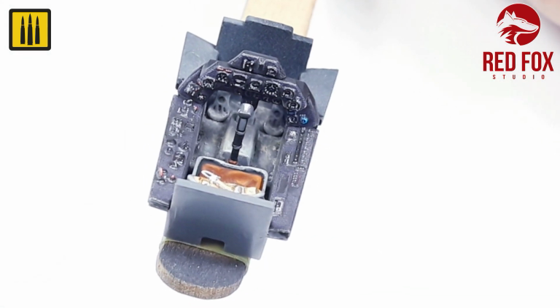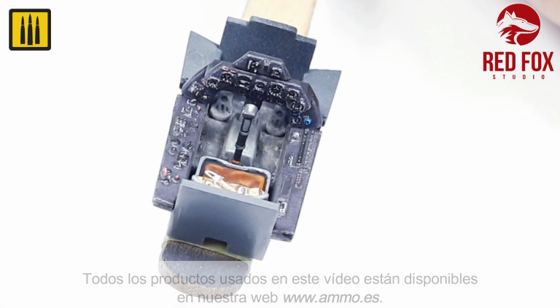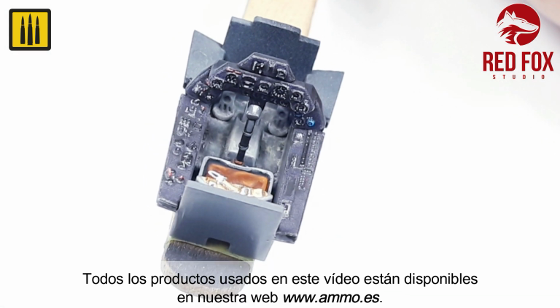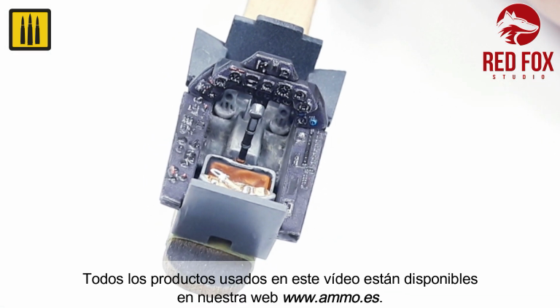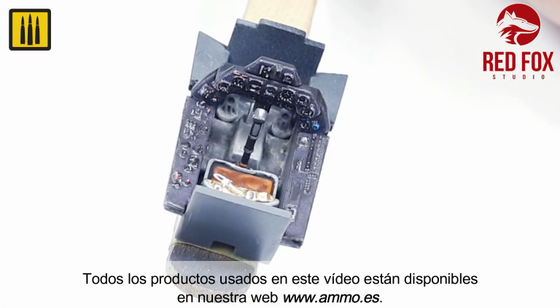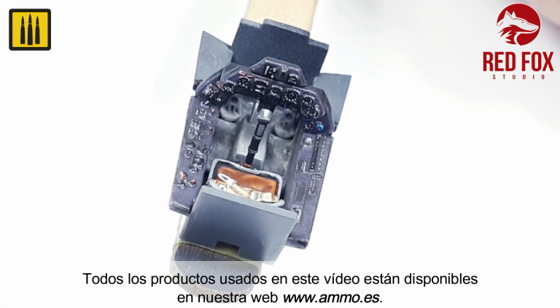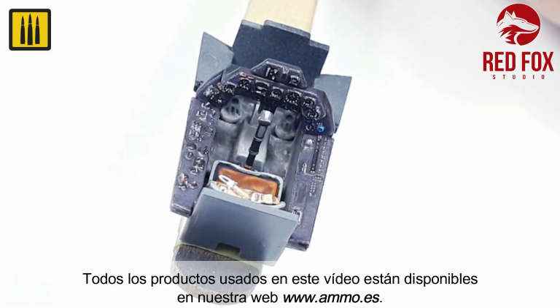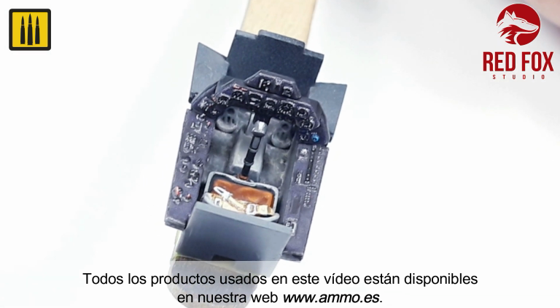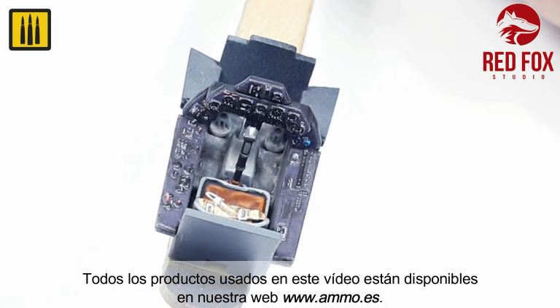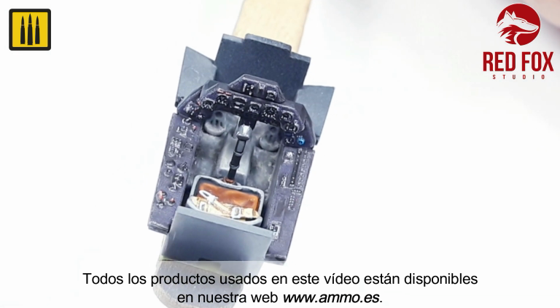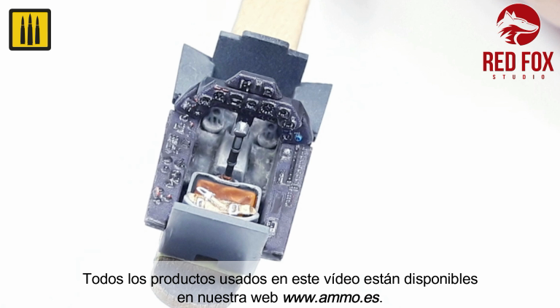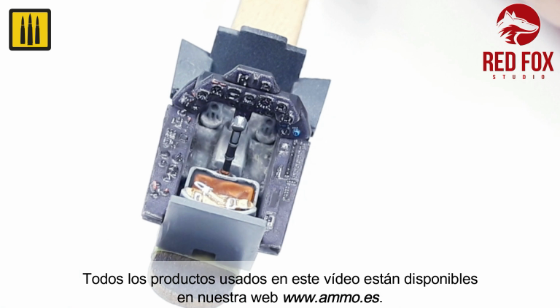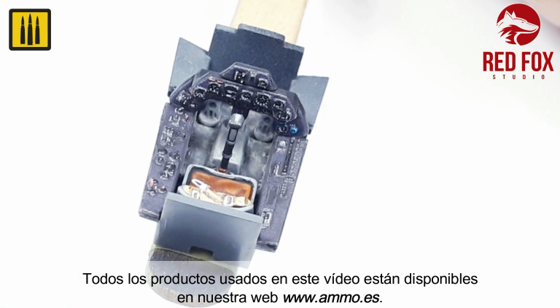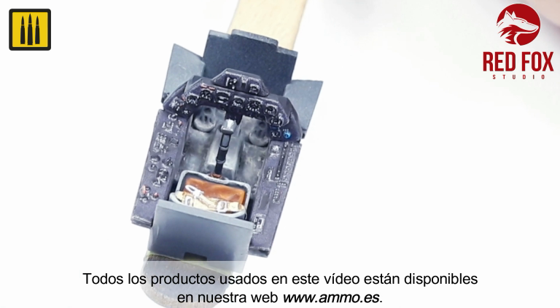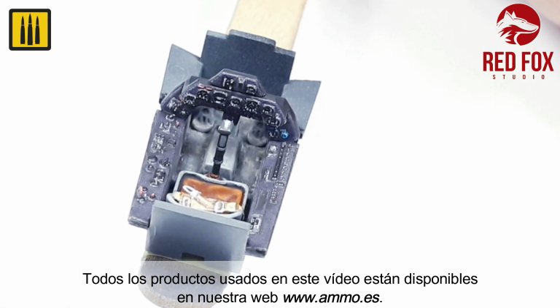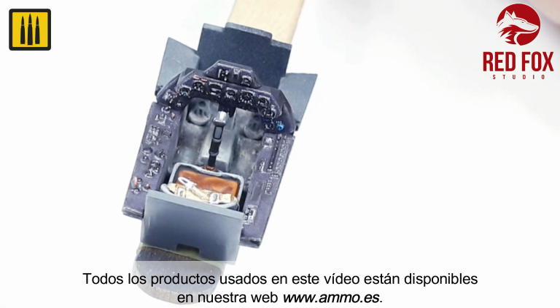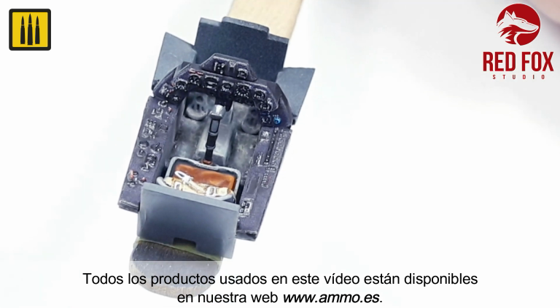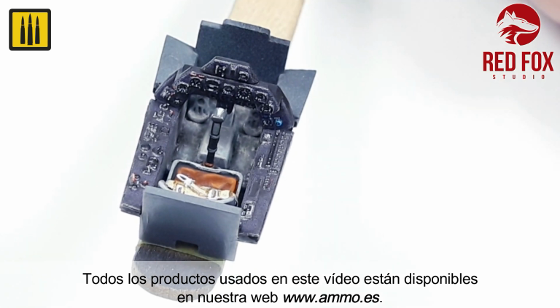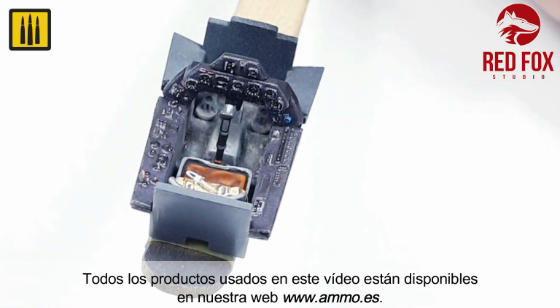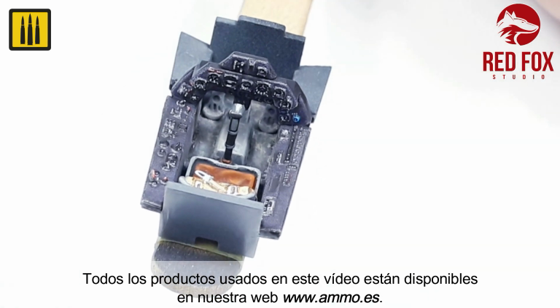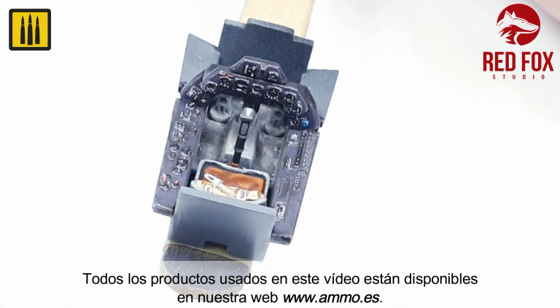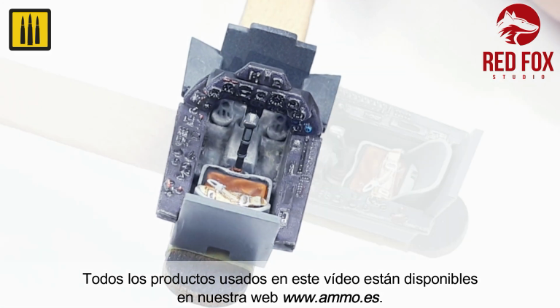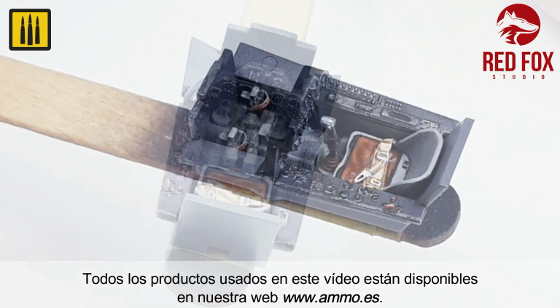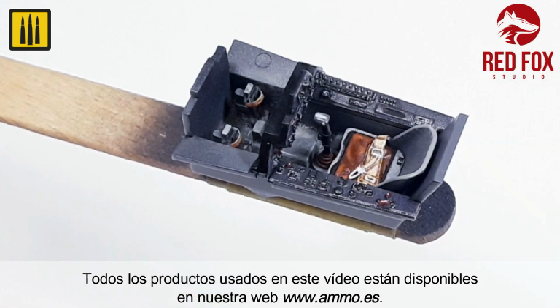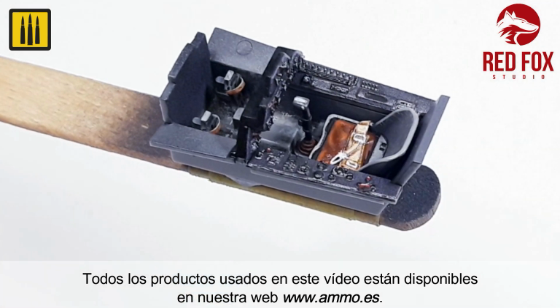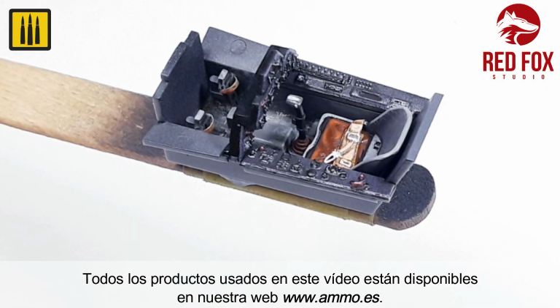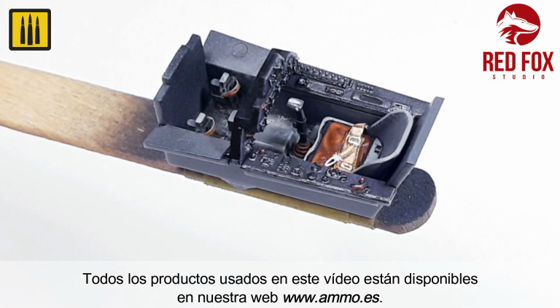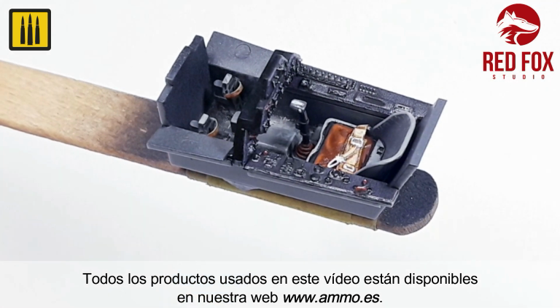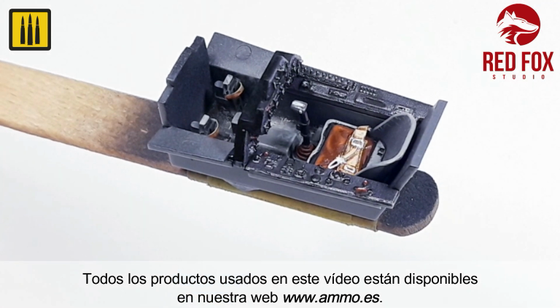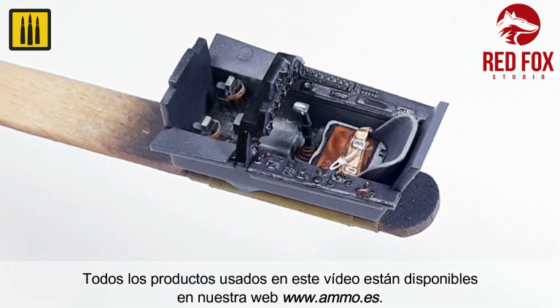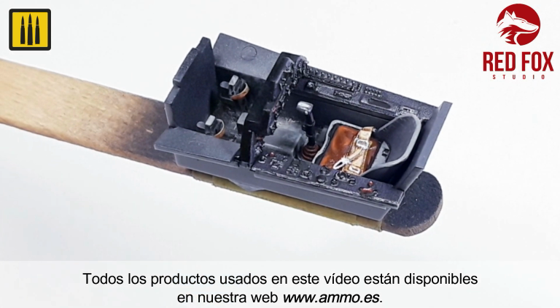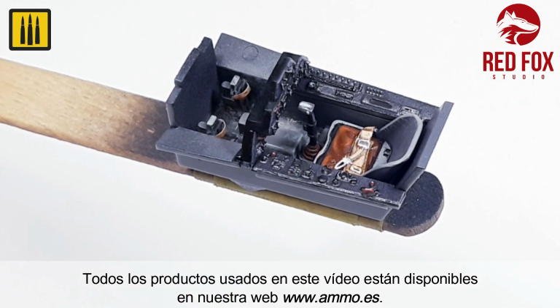All of the products used in this video are available on our website, www.ammo.es.